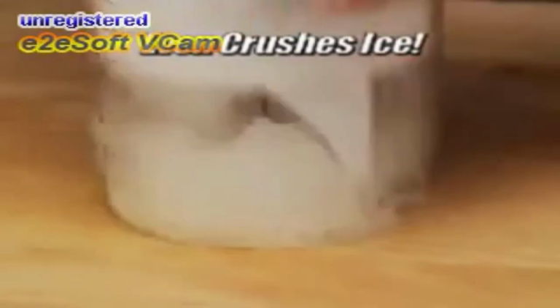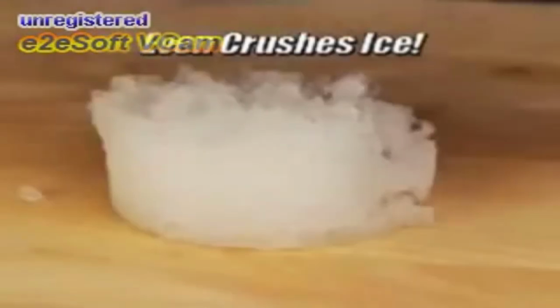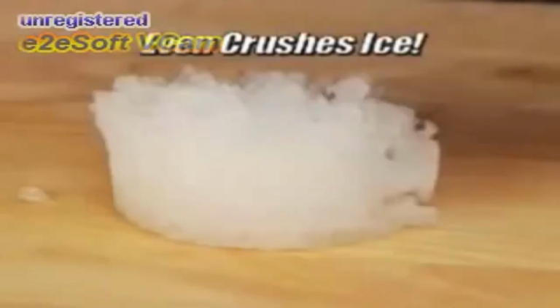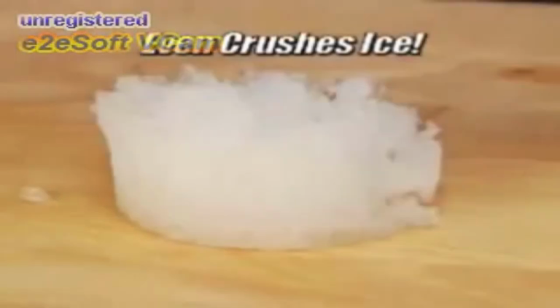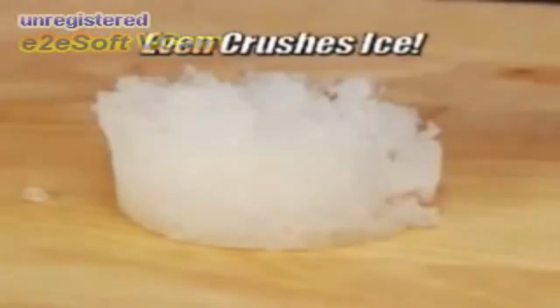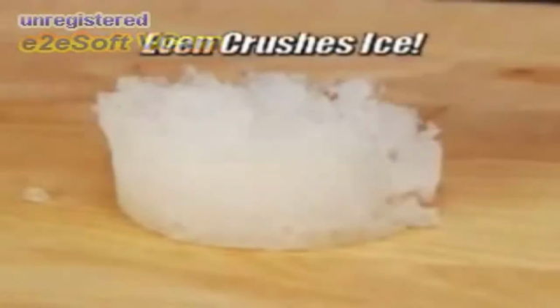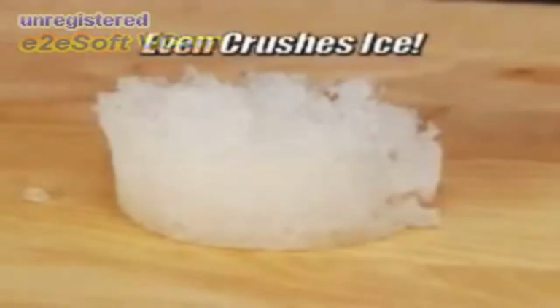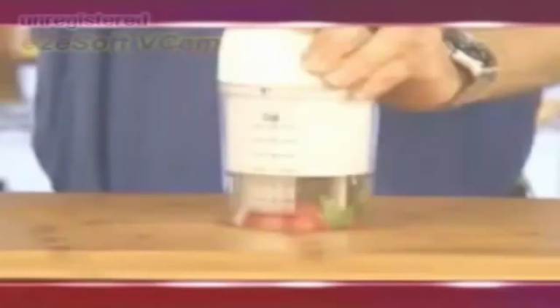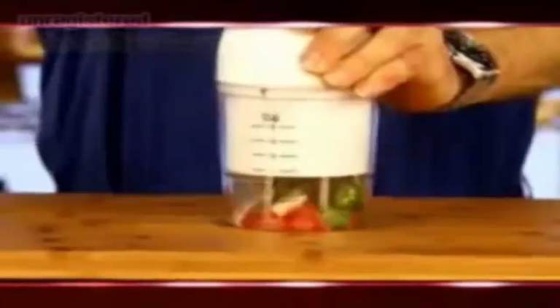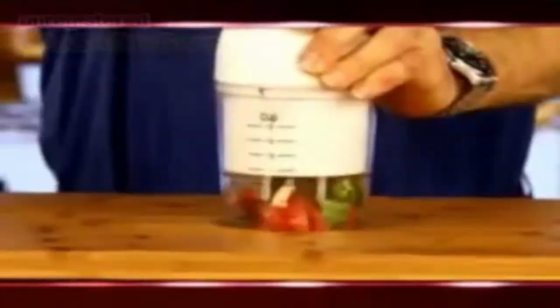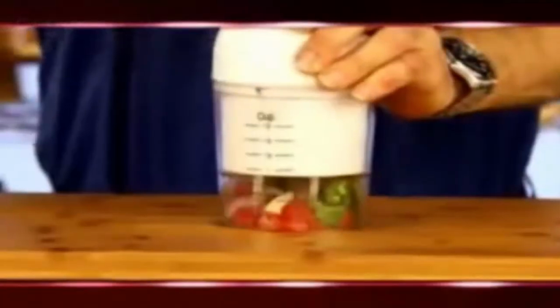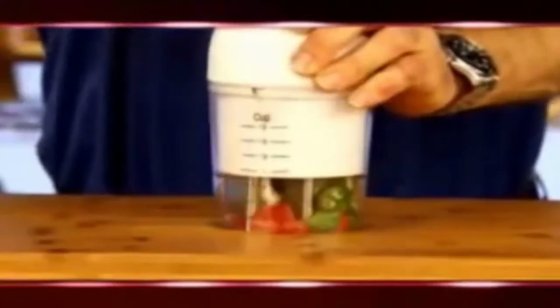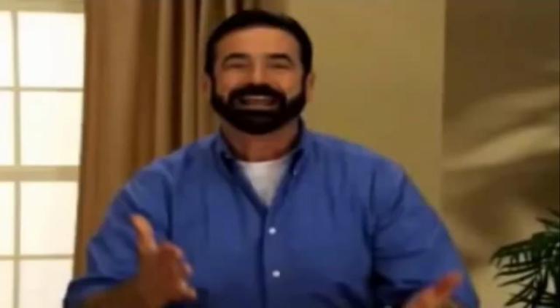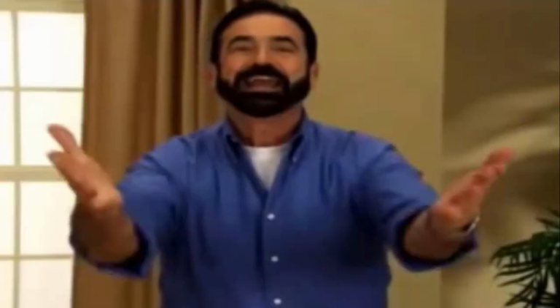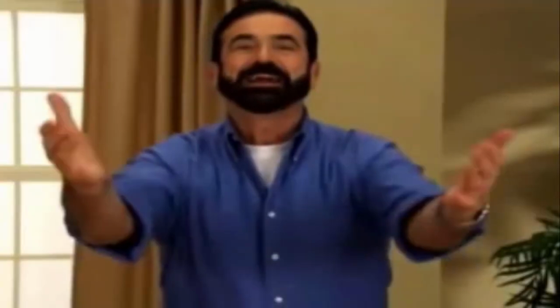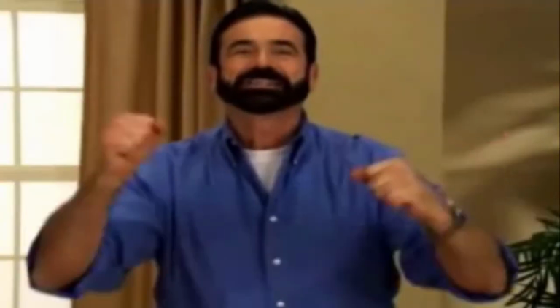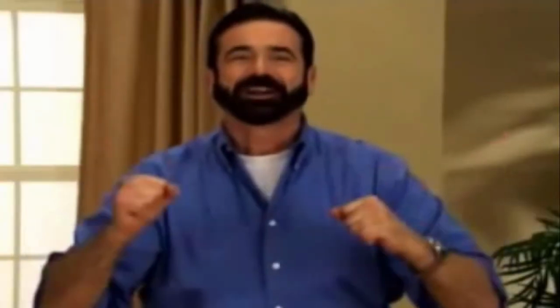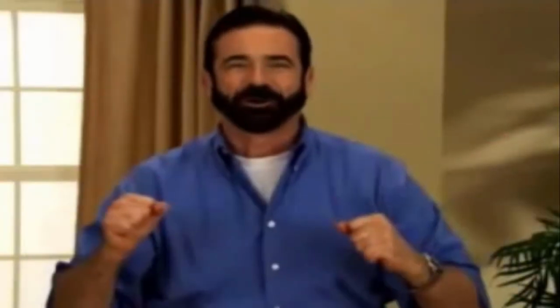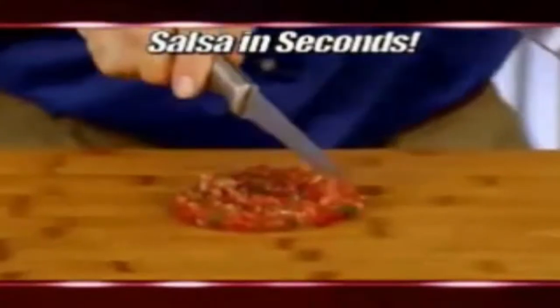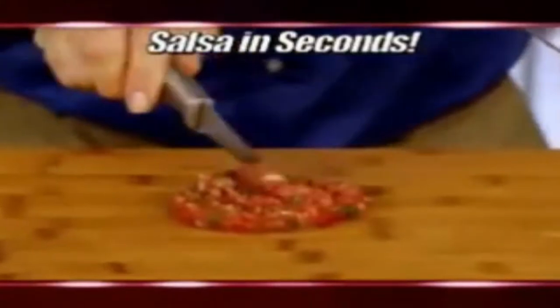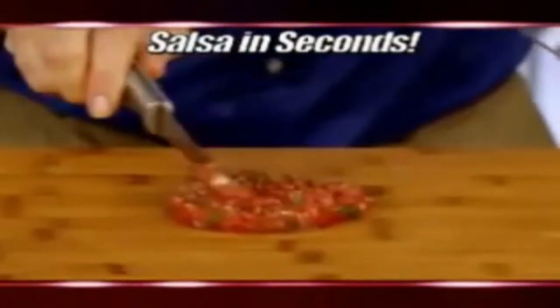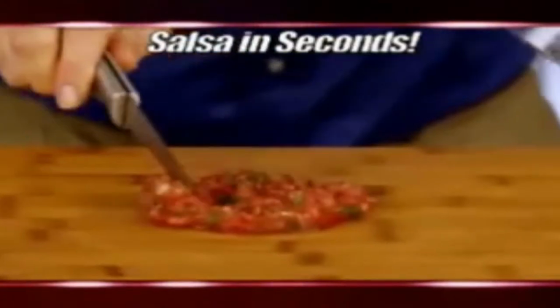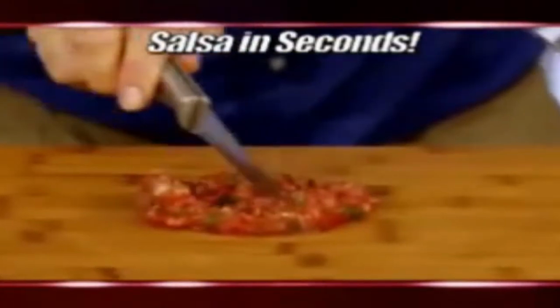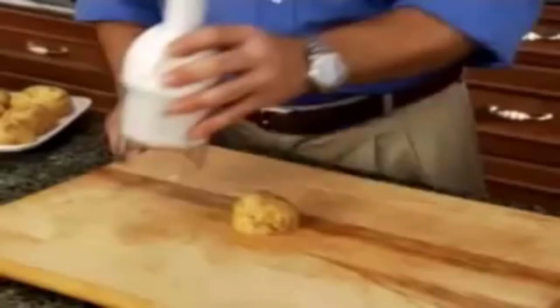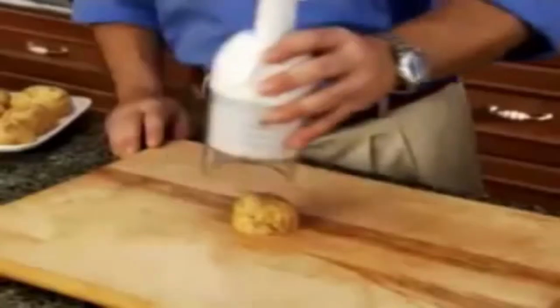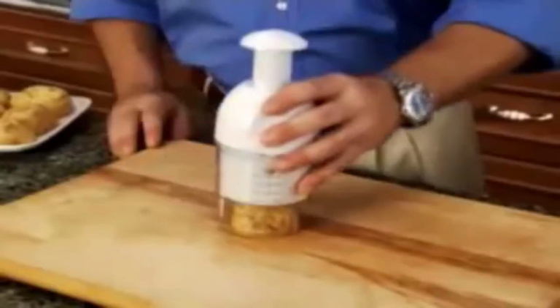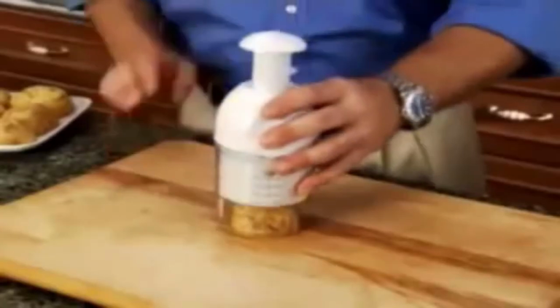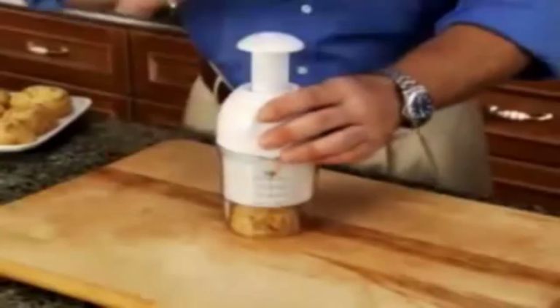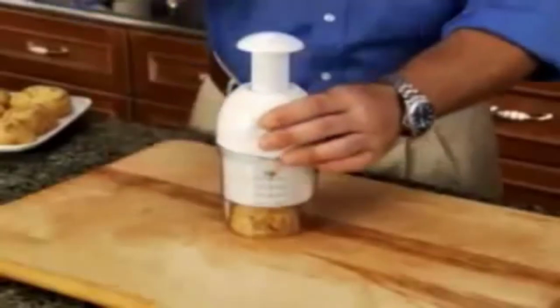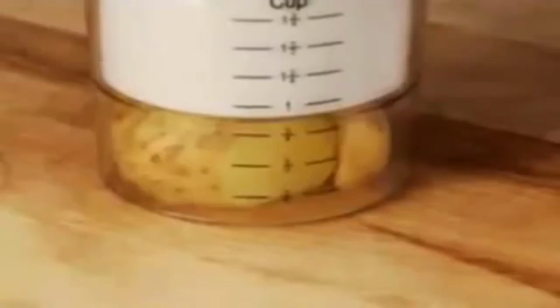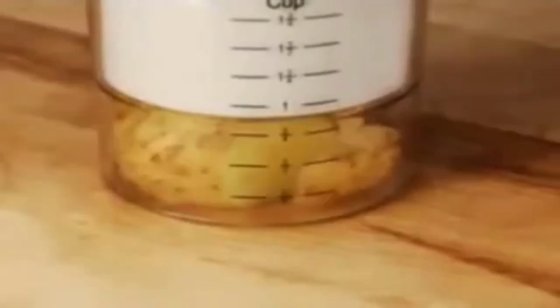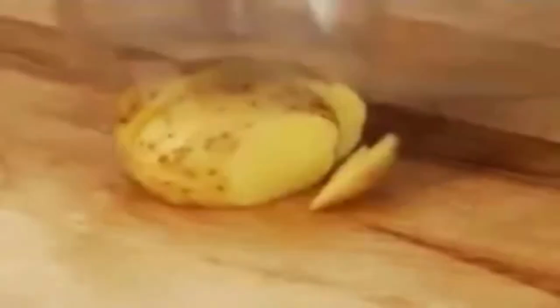Use them for toppings for ice cream sundaes. Quick Chop even has the muscle to crush. Amazing! Make delicious mouth-watering salsa in seconds.